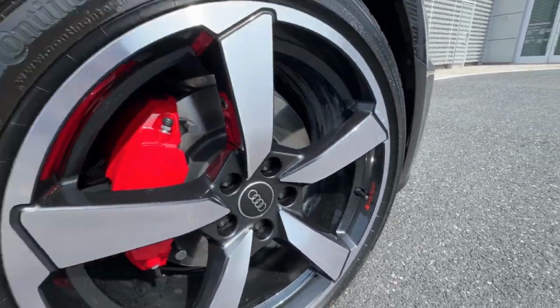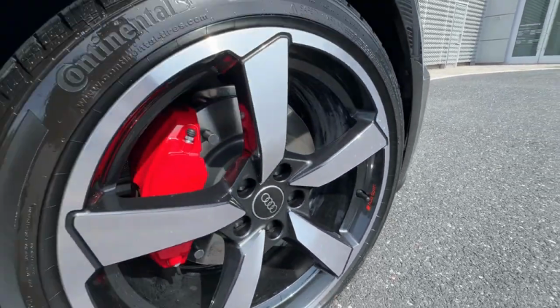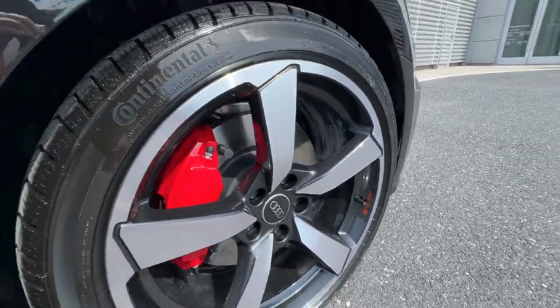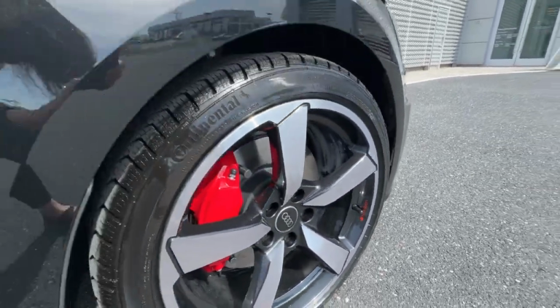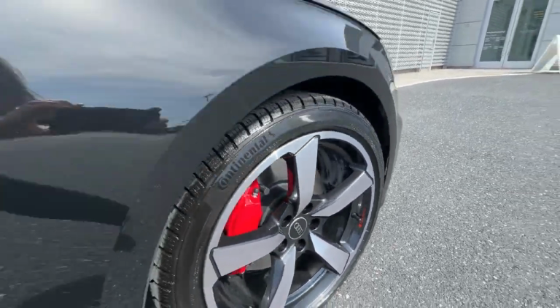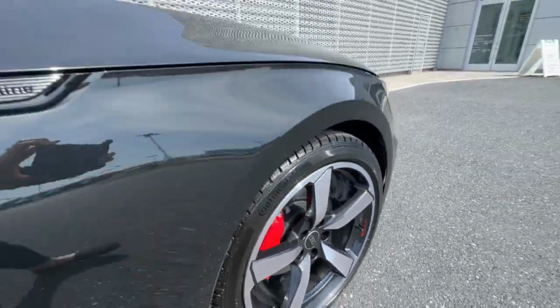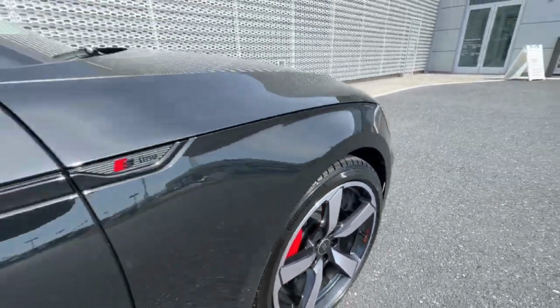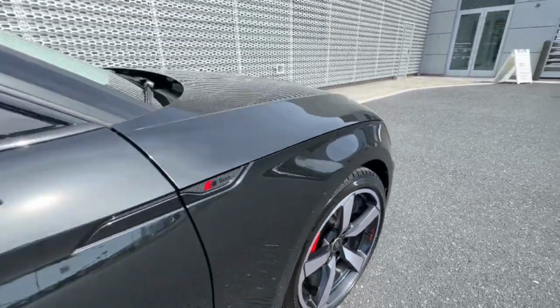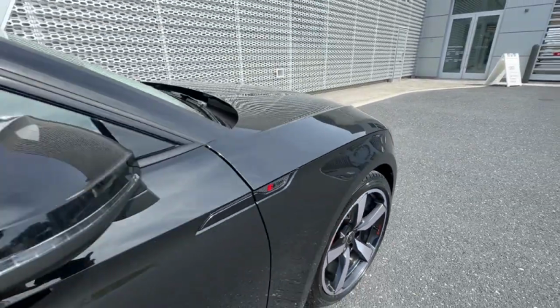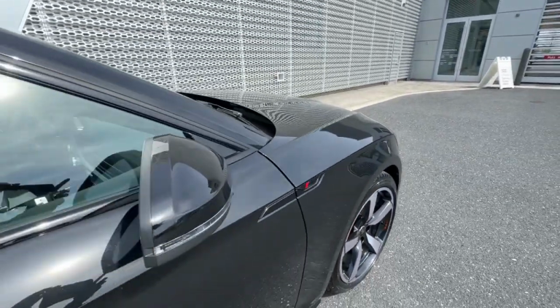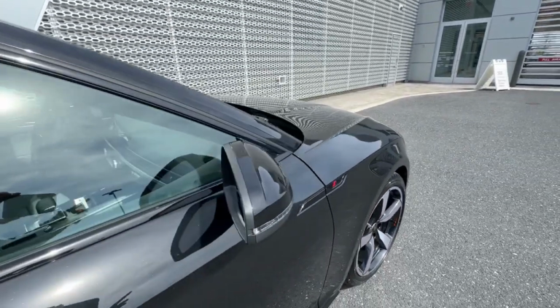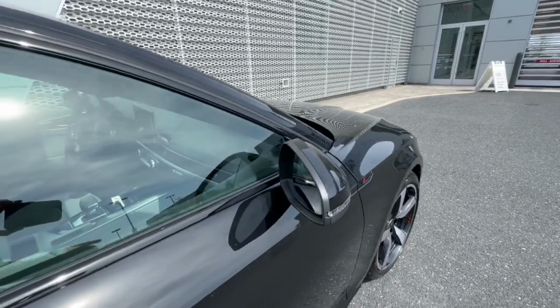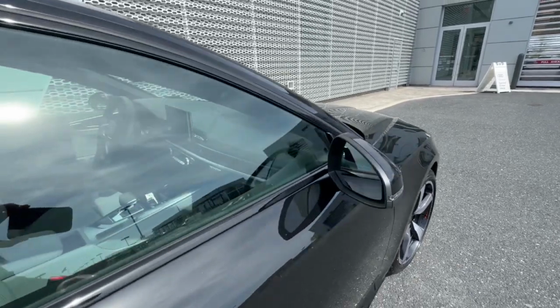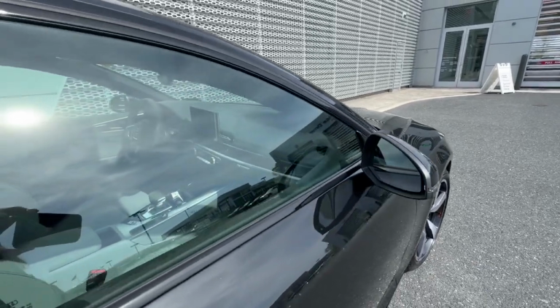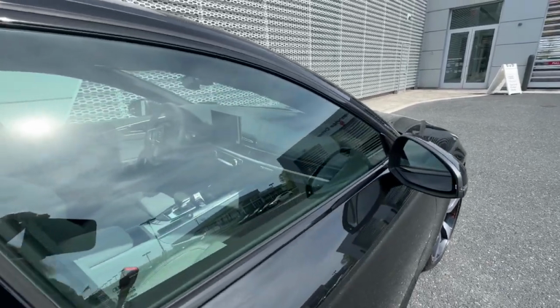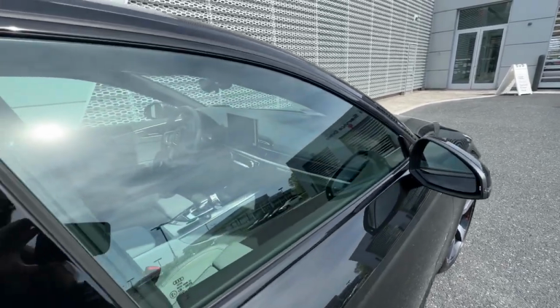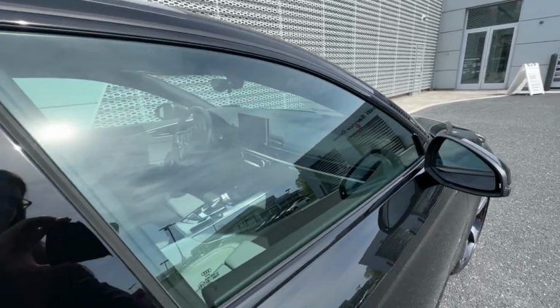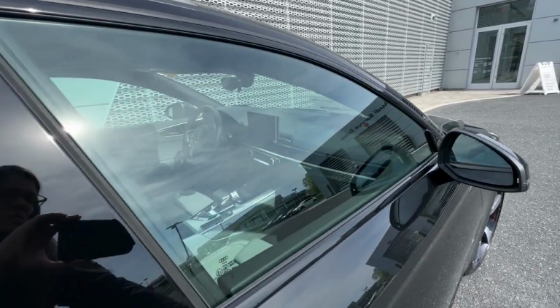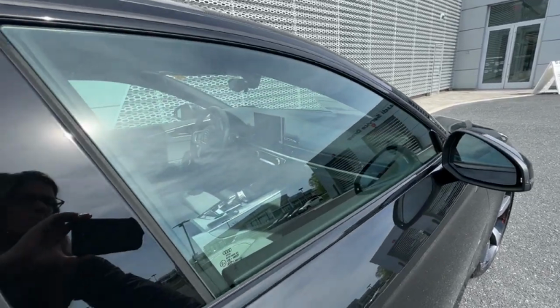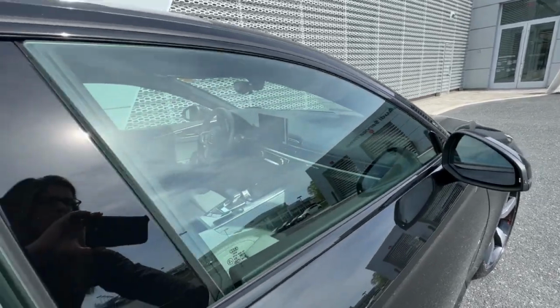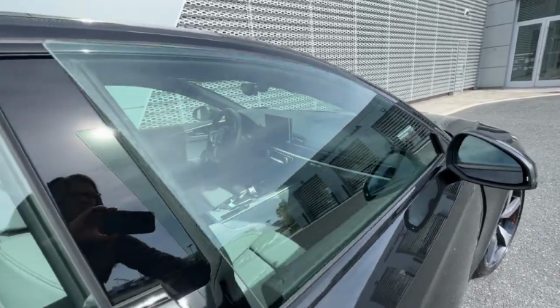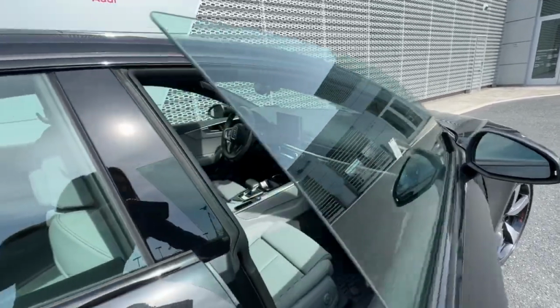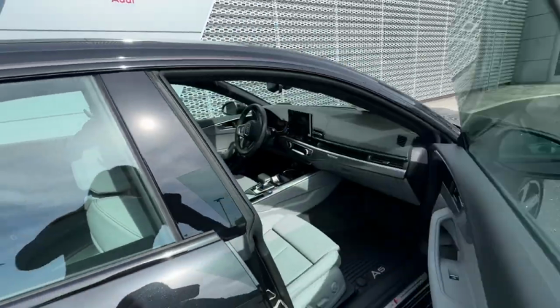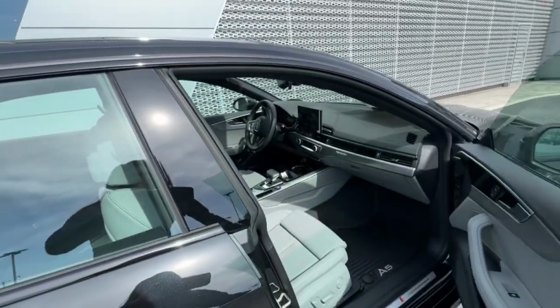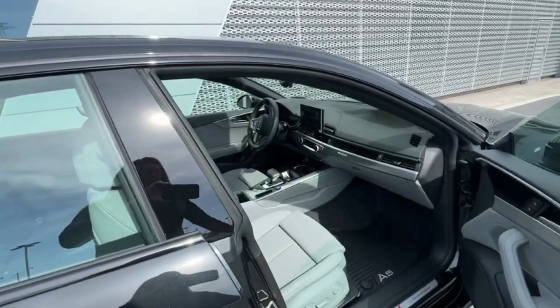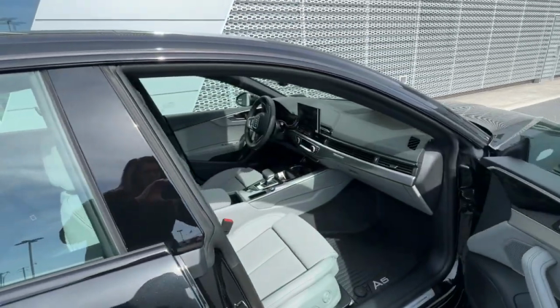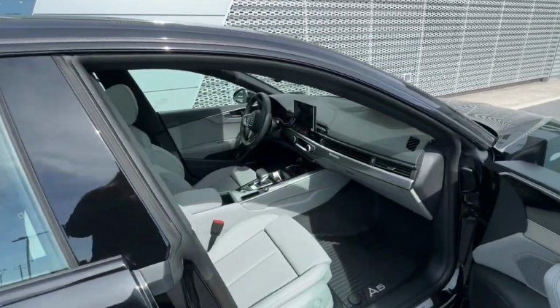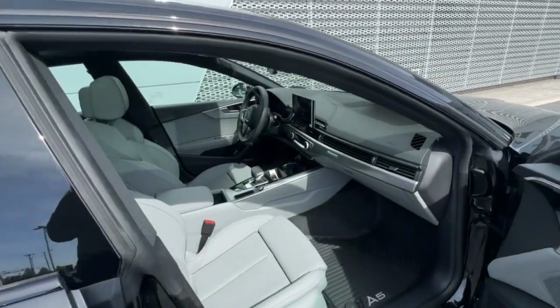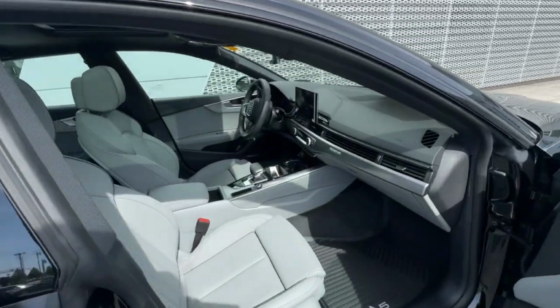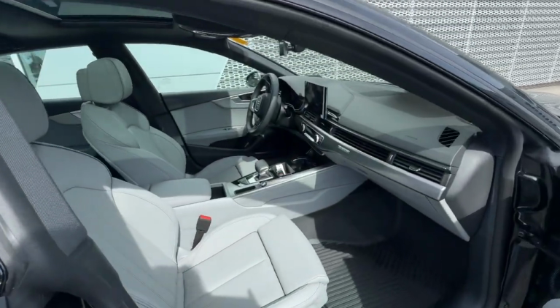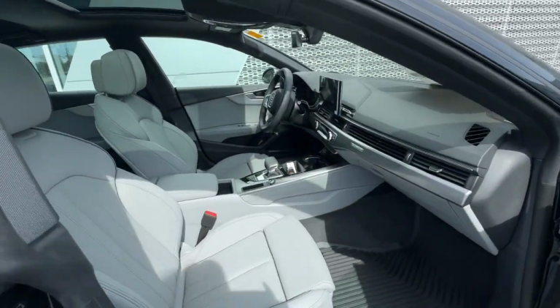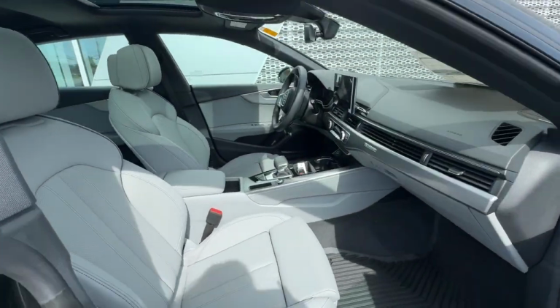Safe and comfortable can also be exhilarating. See how in the A5 Sportback.